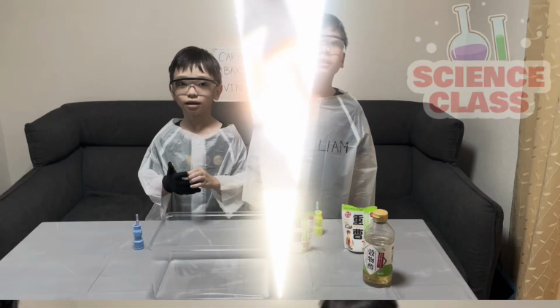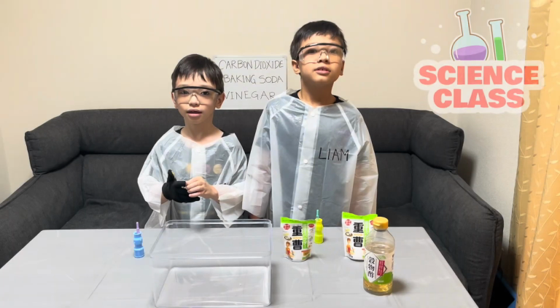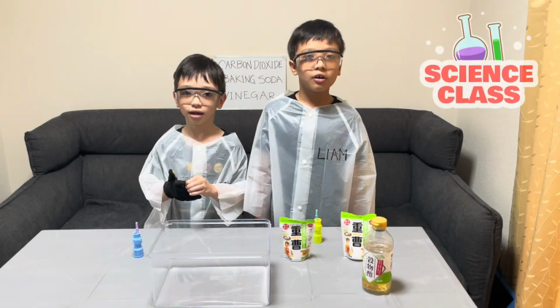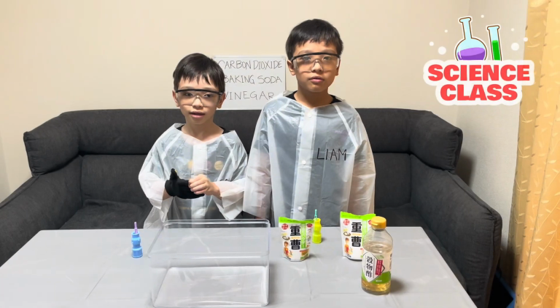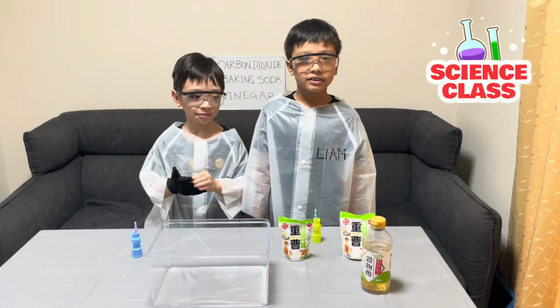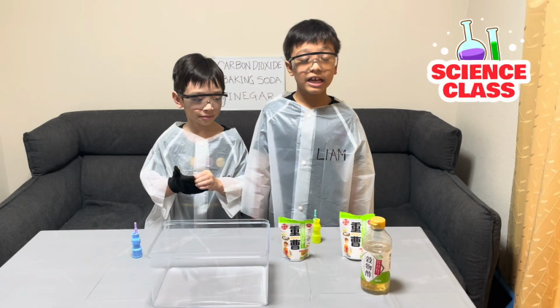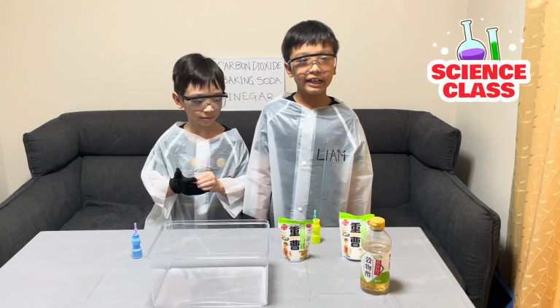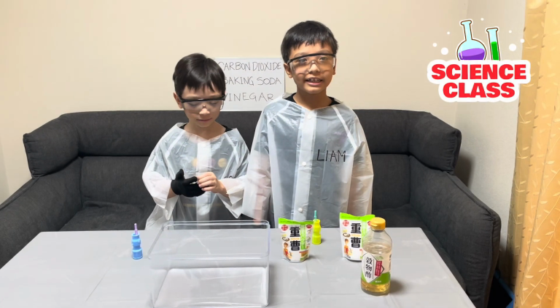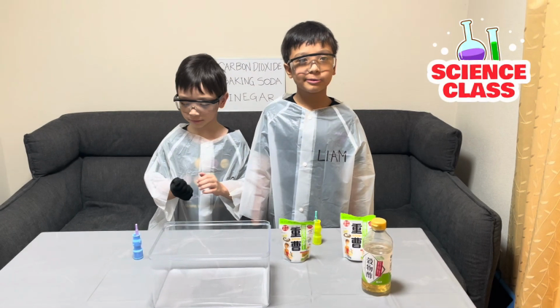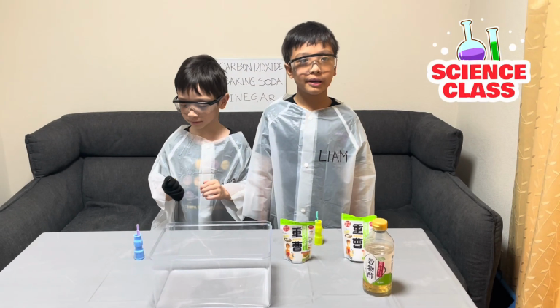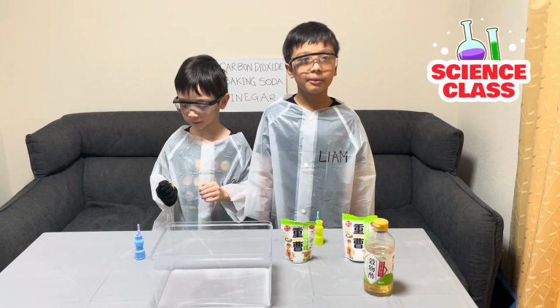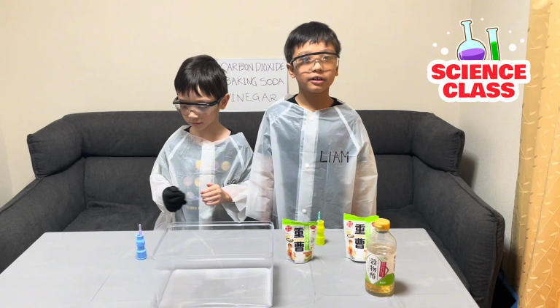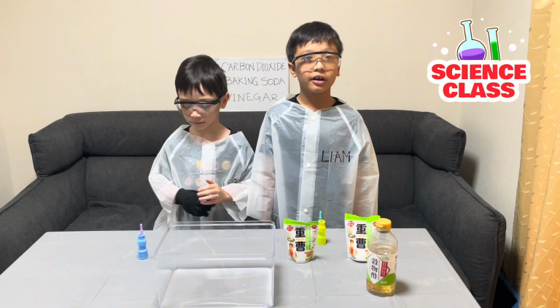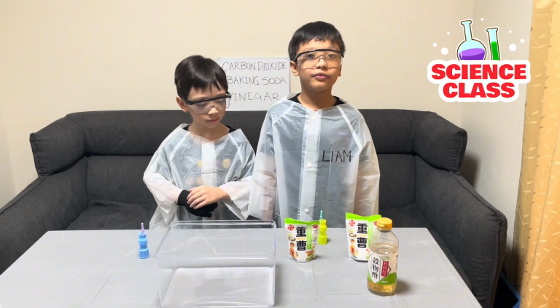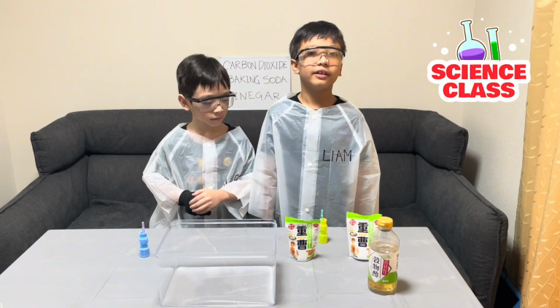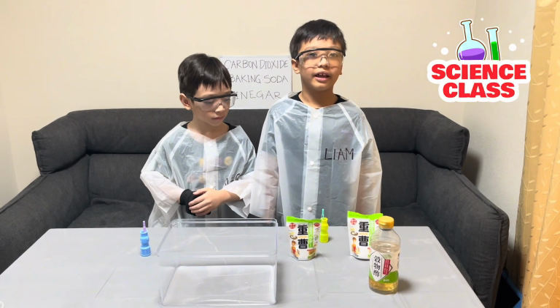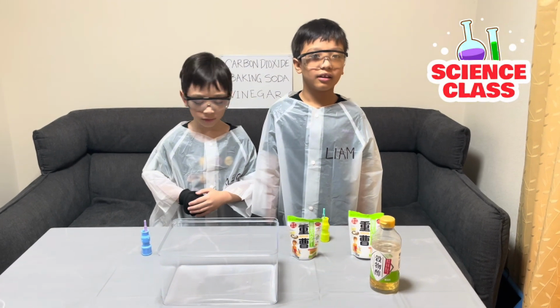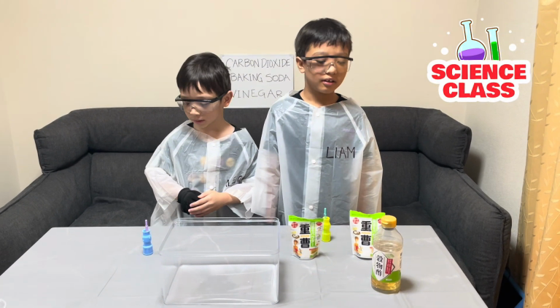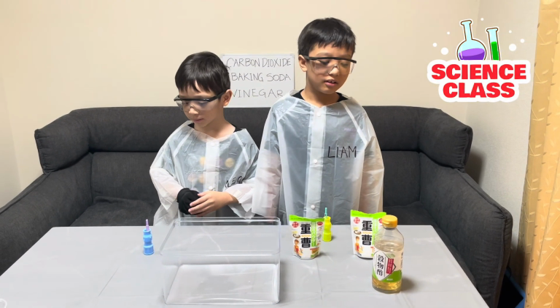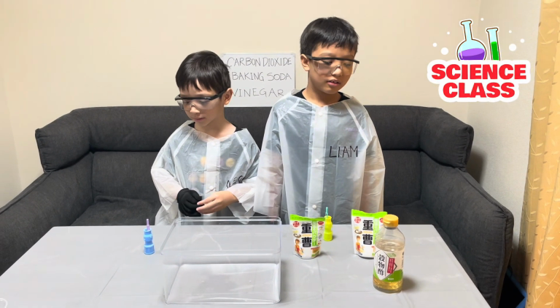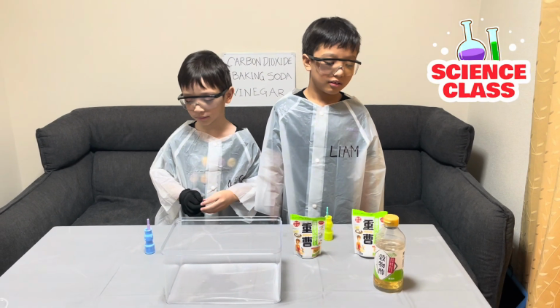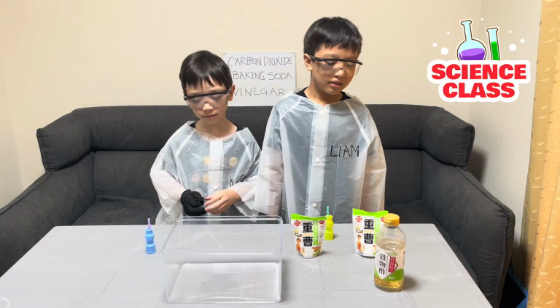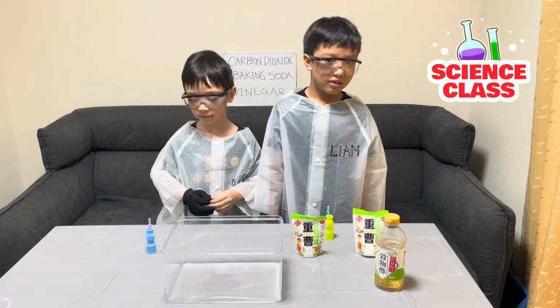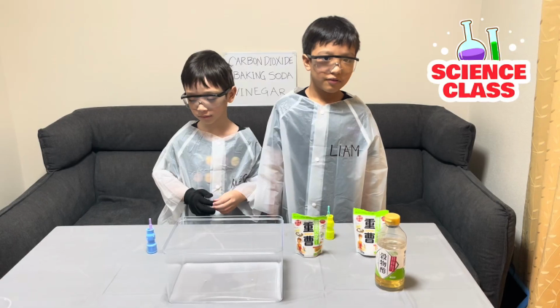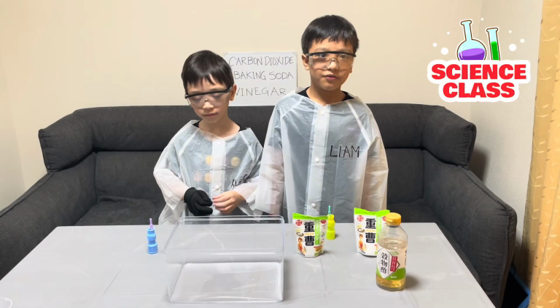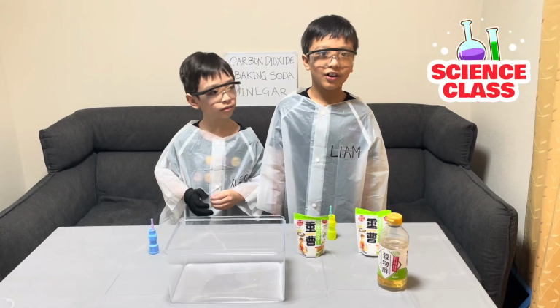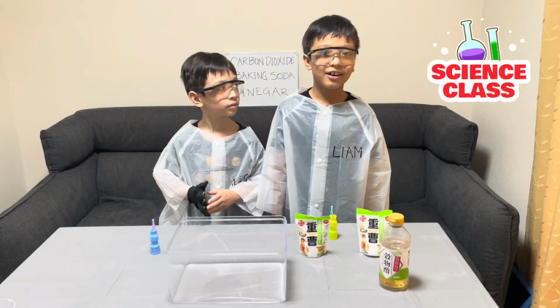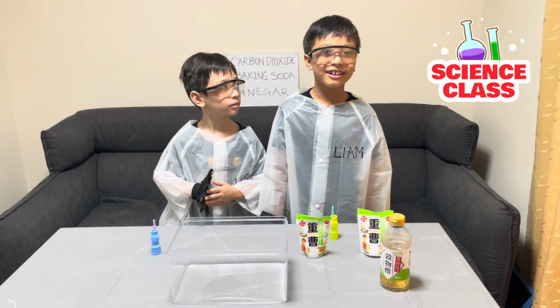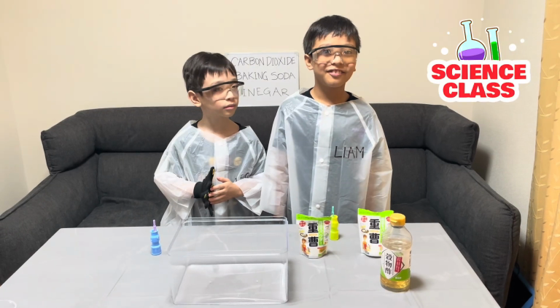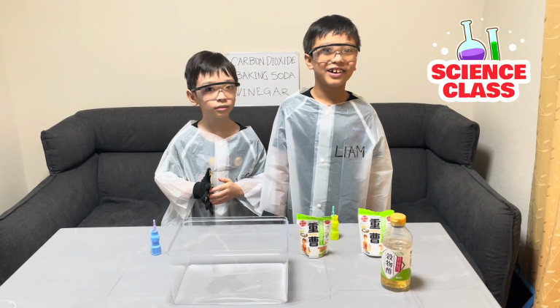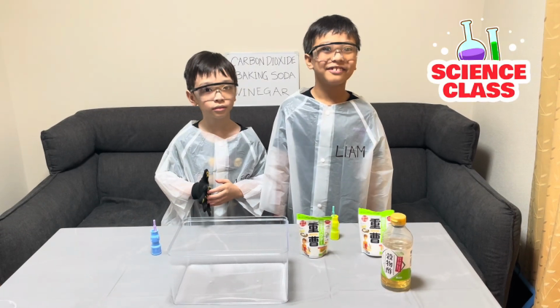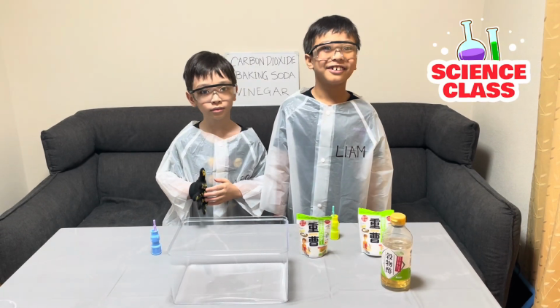So, second experiment of the day: floating bubbles!